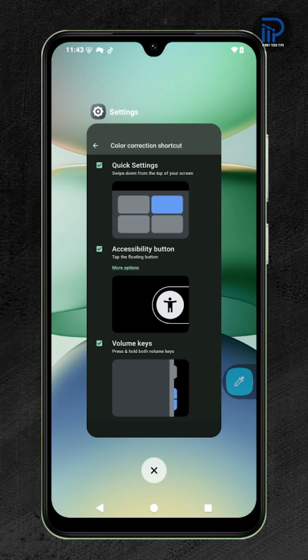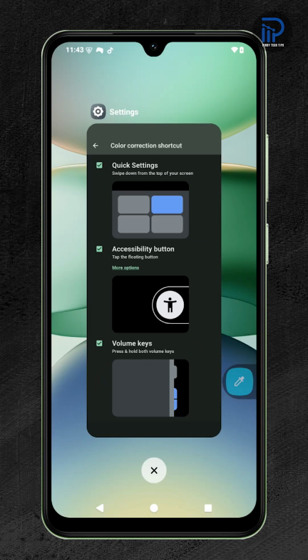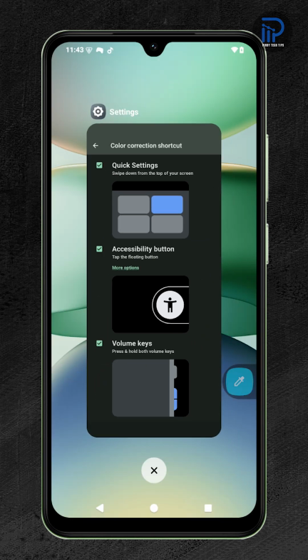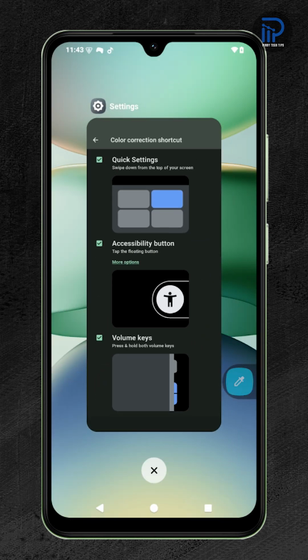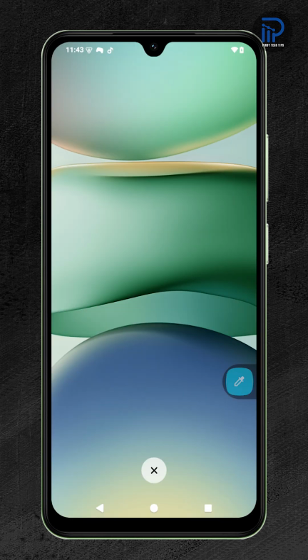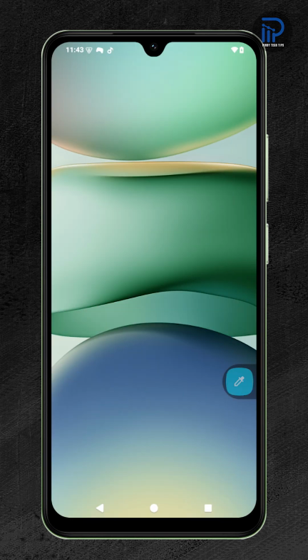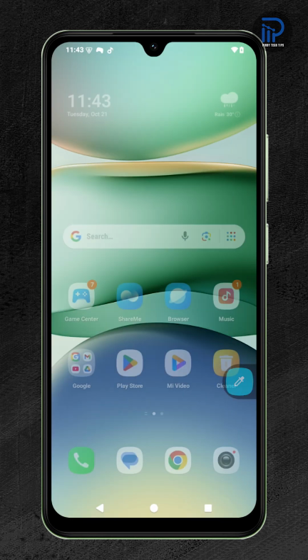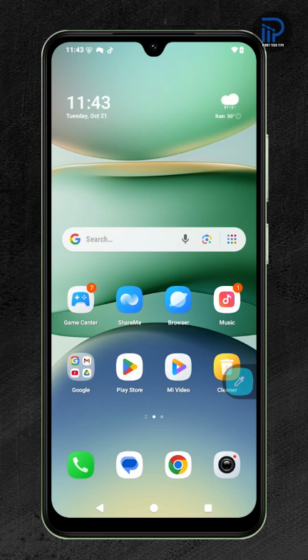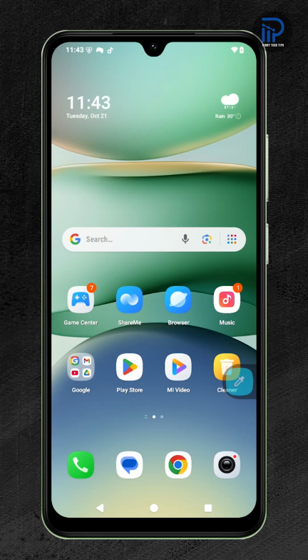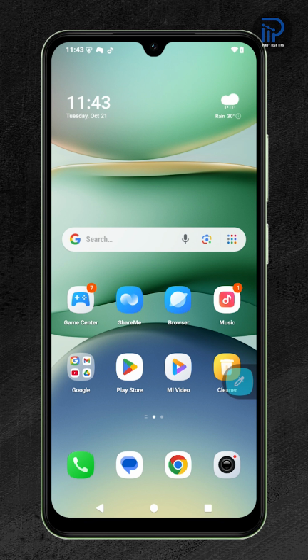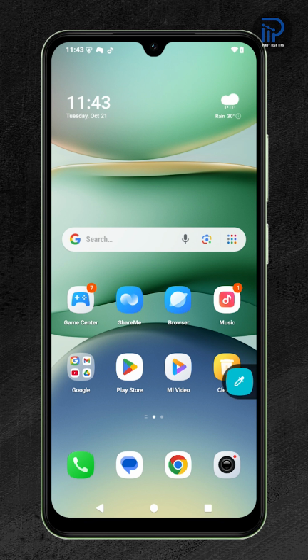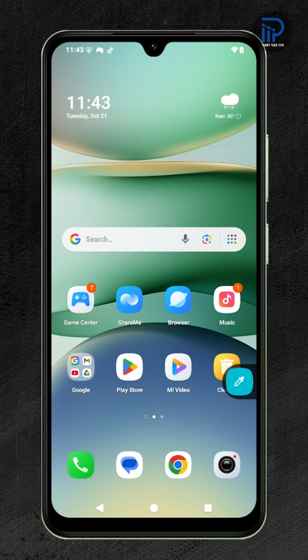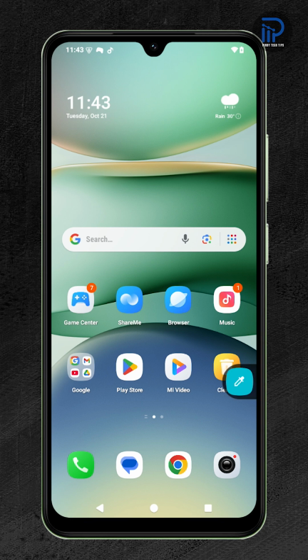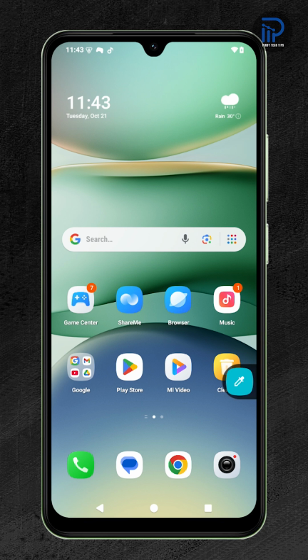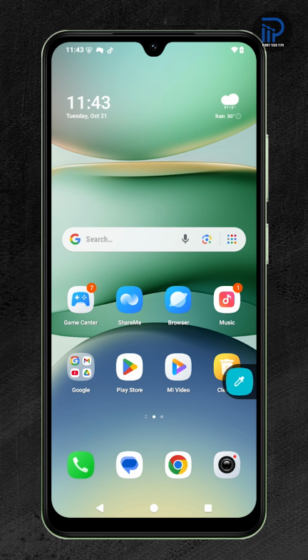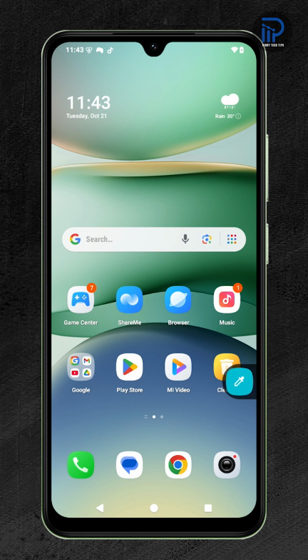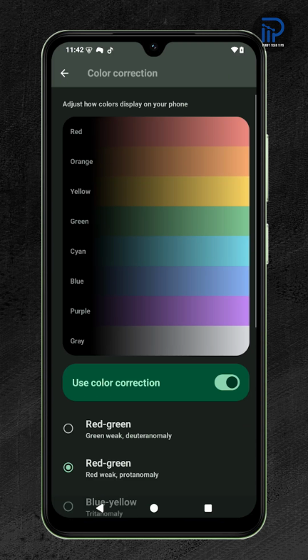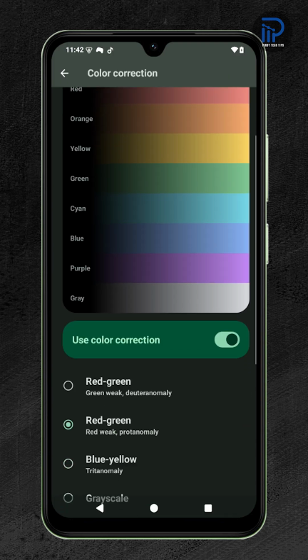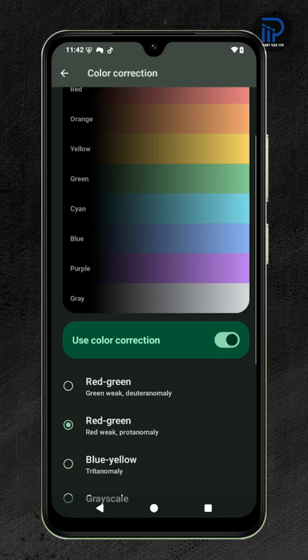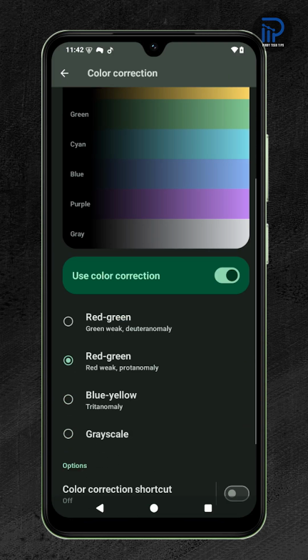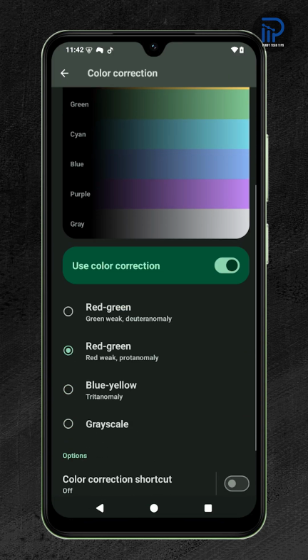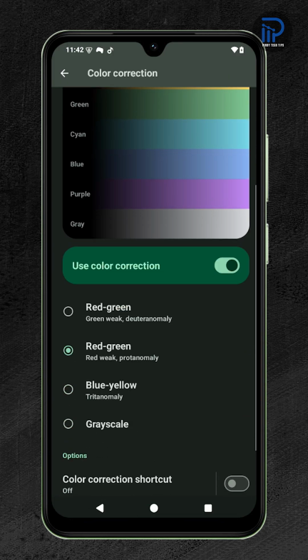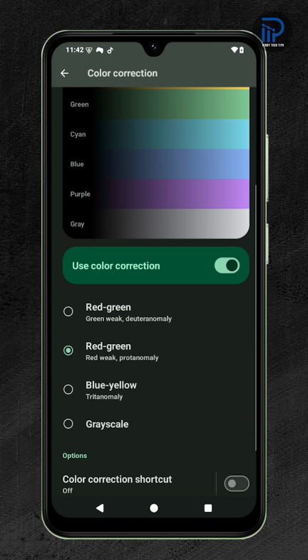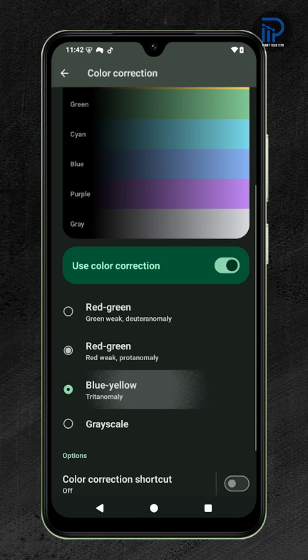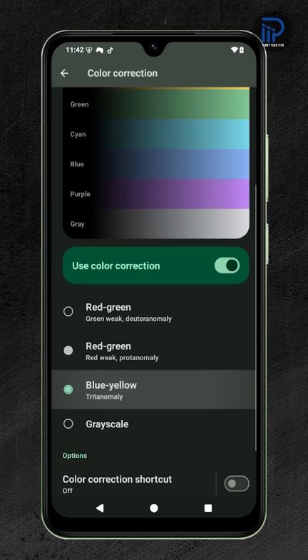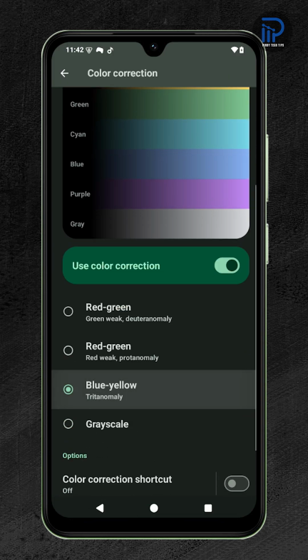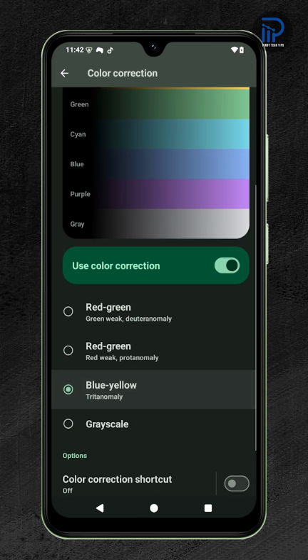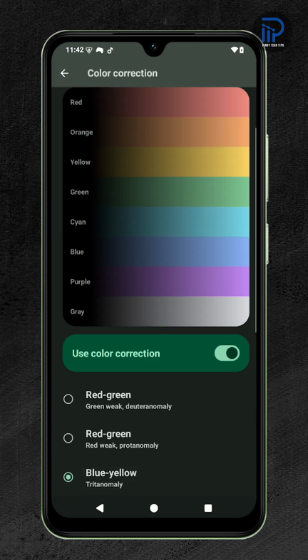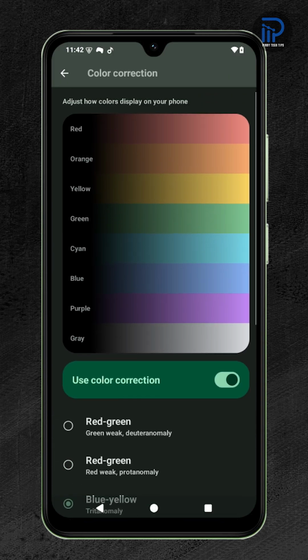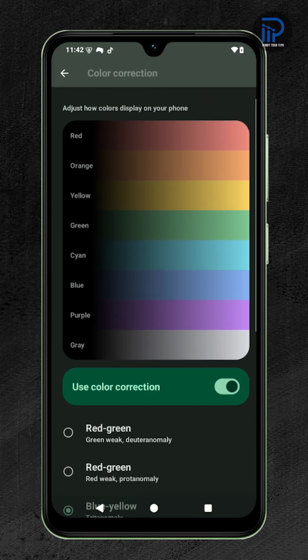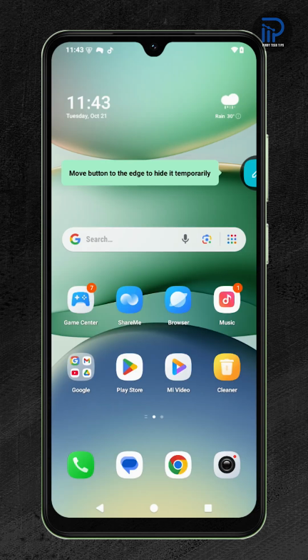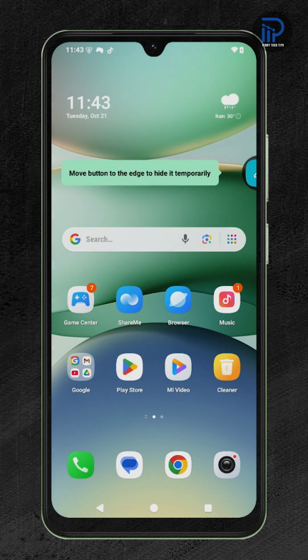Now your display will finally show the world as it's meant to be seen. If this video helped you fix your screen colors, give it a like and check out more quick Xiaomi tips.